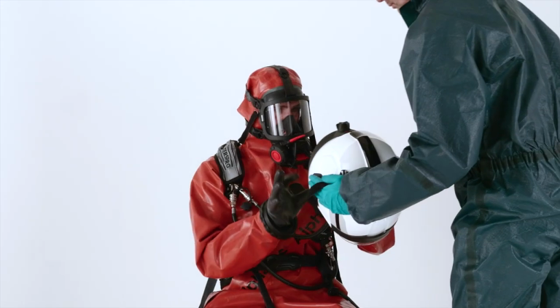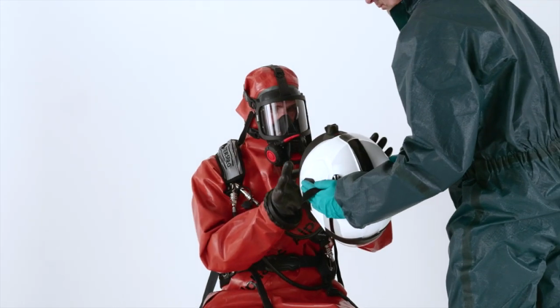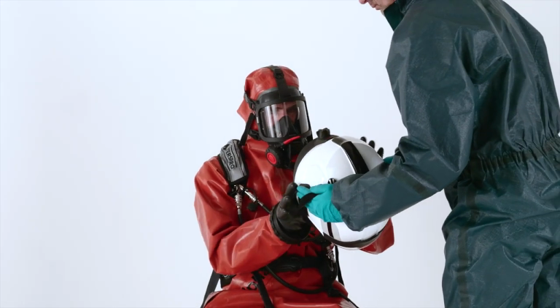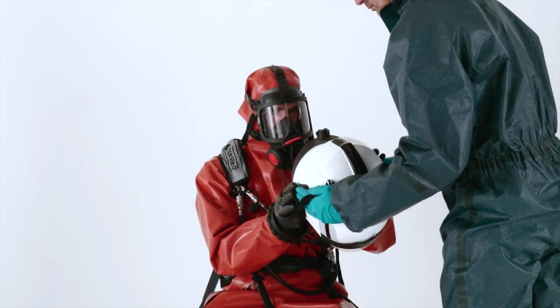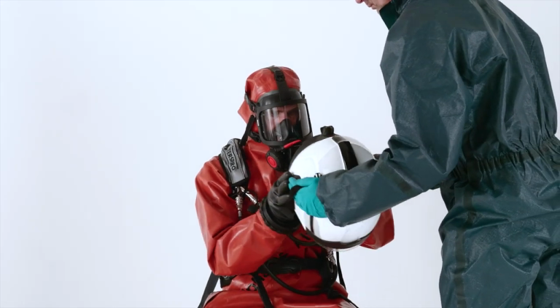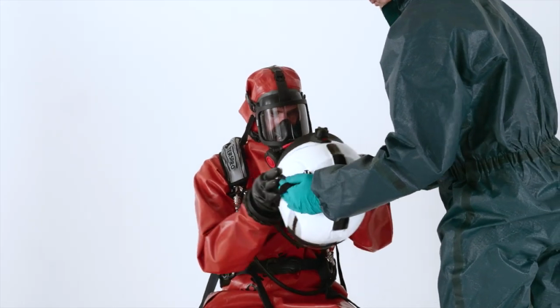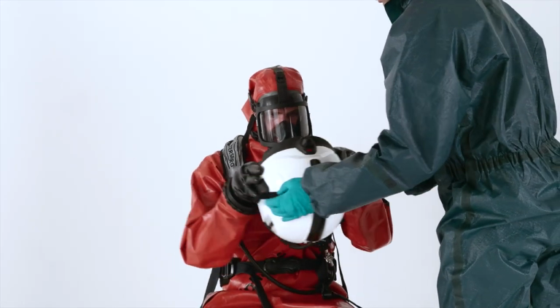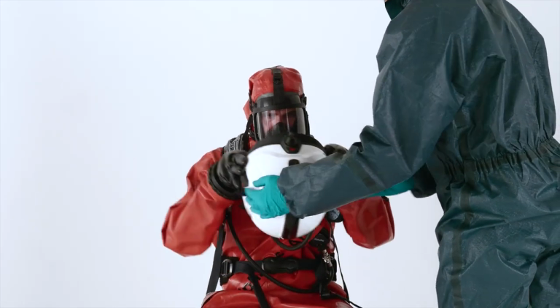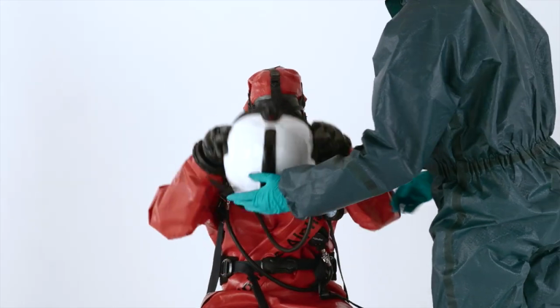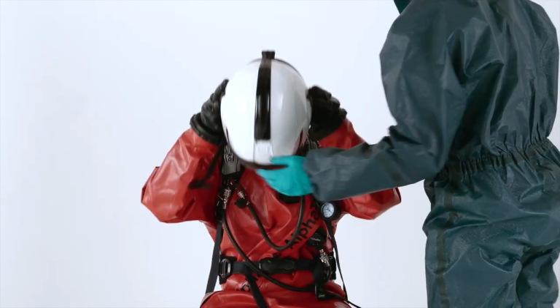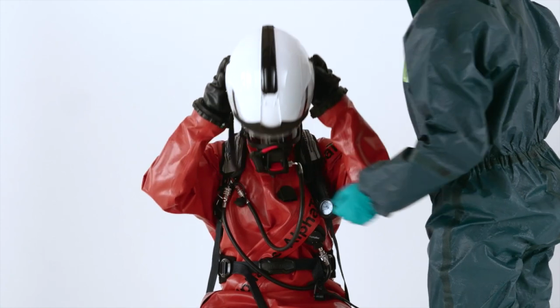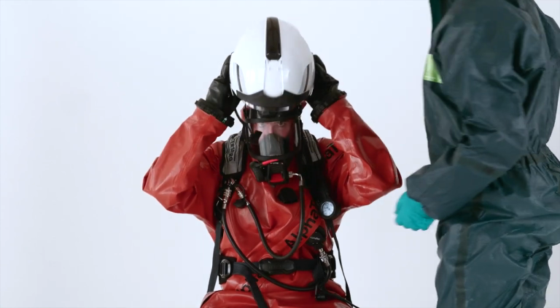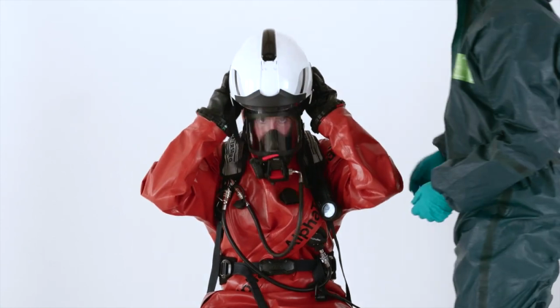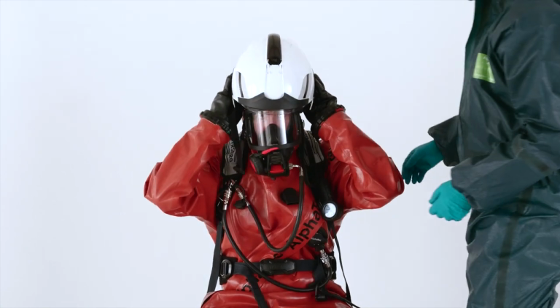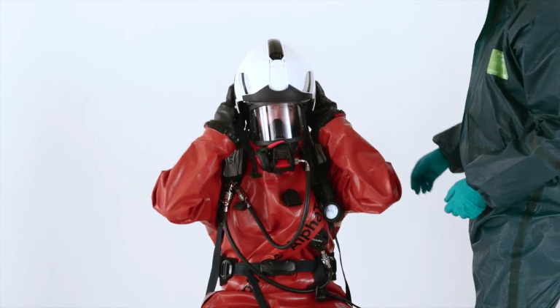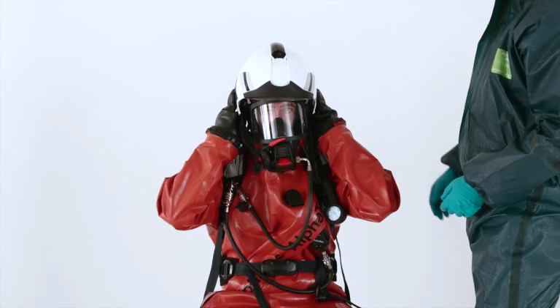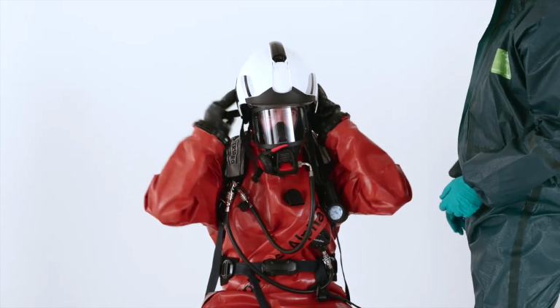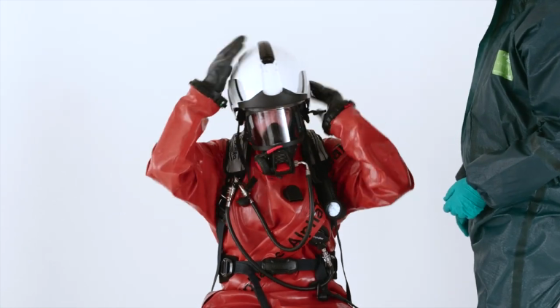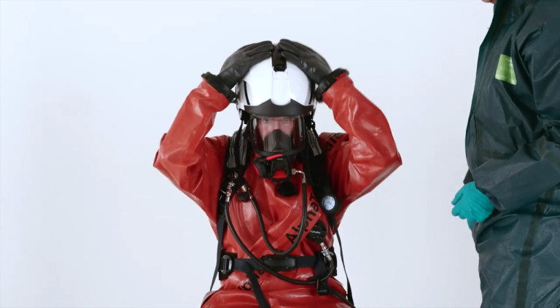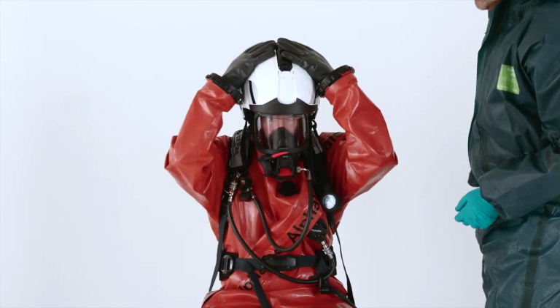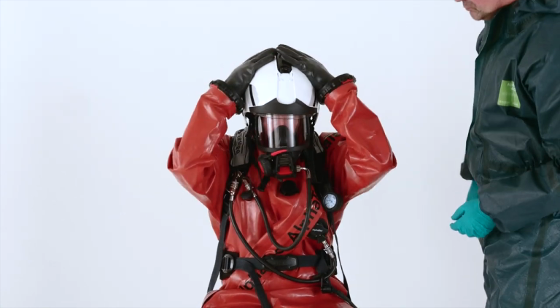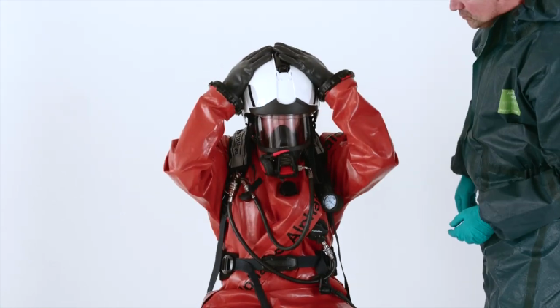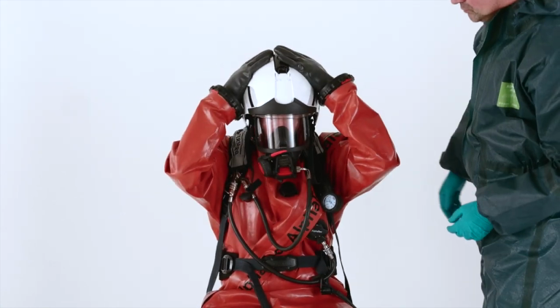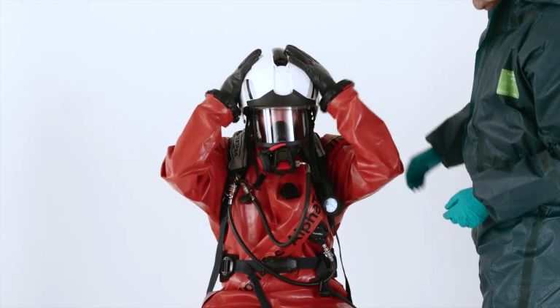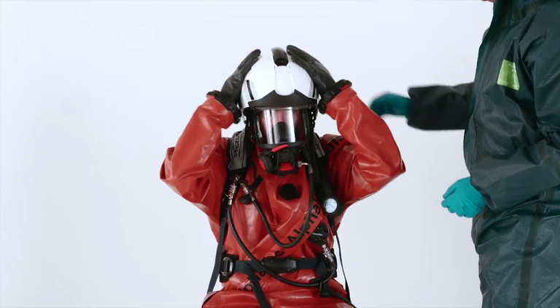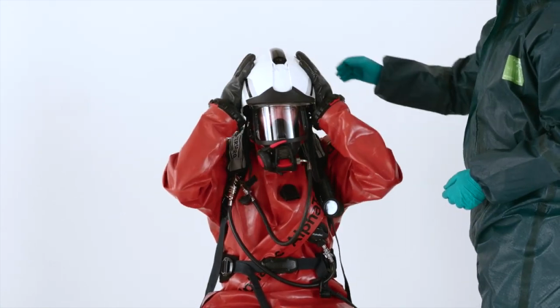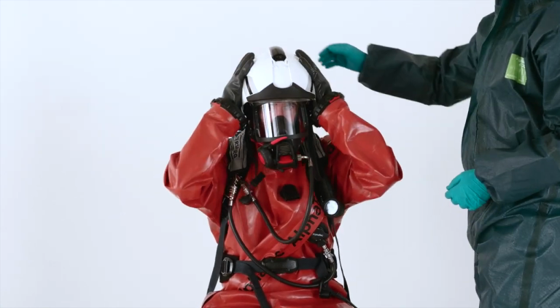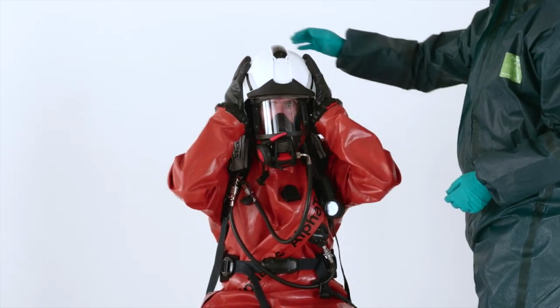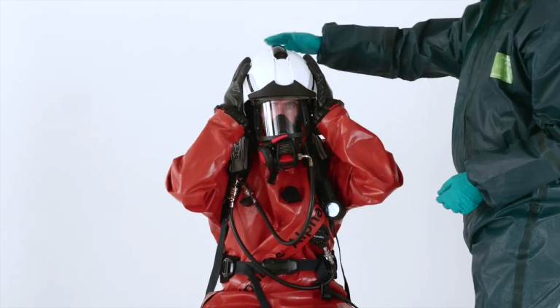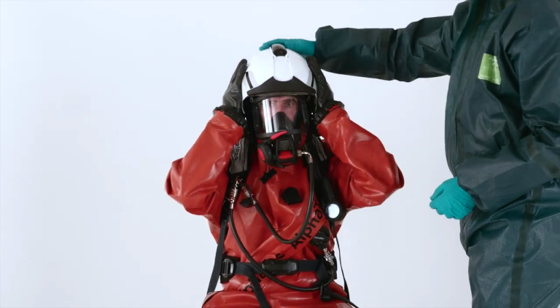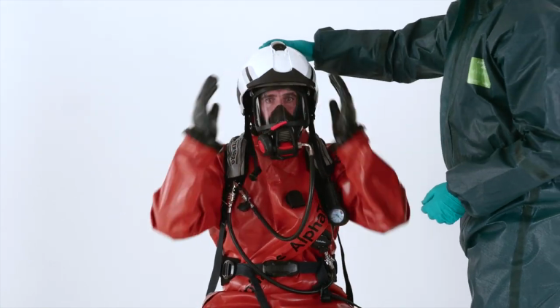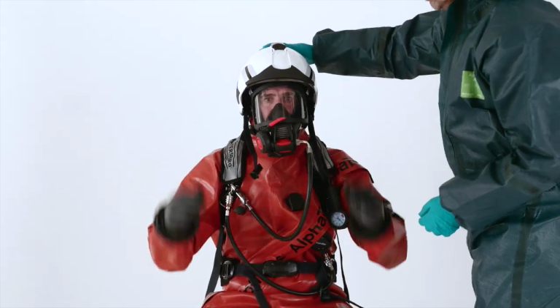Put on the safety helmet and connect the zipper to the helmet.